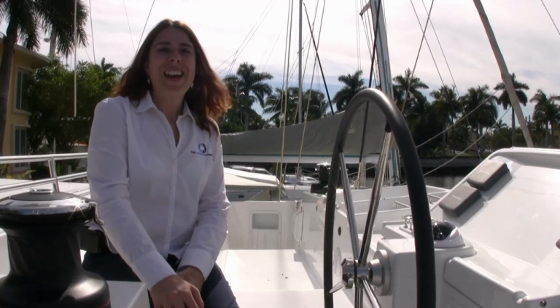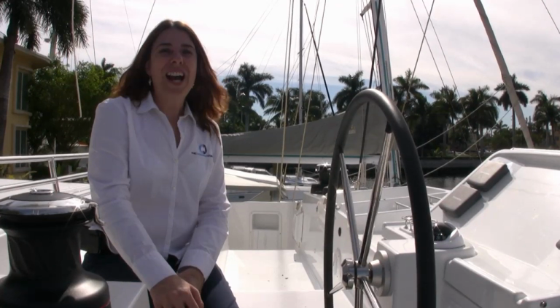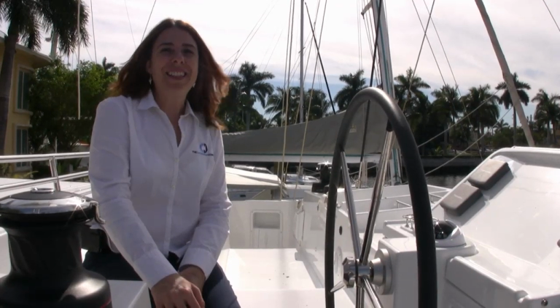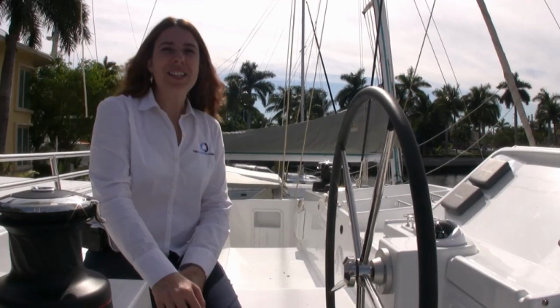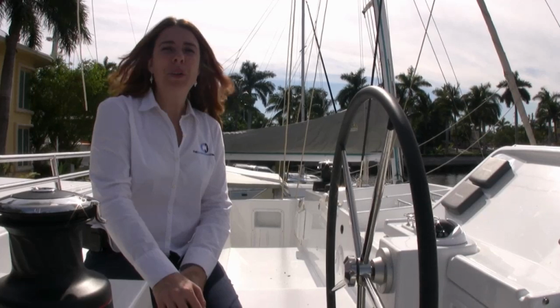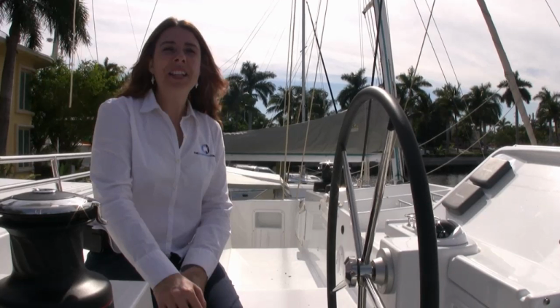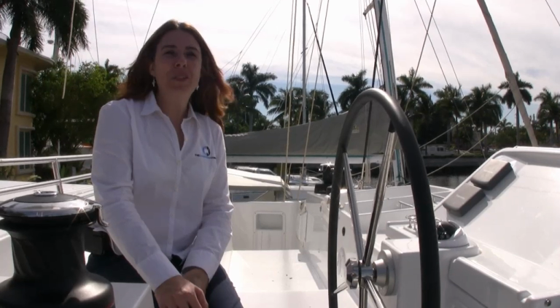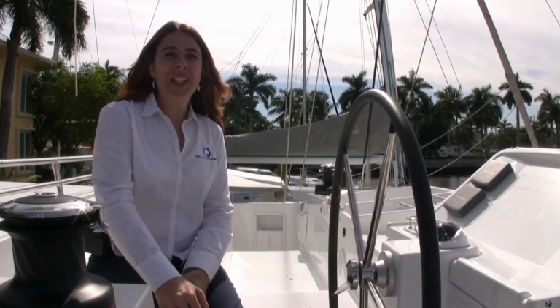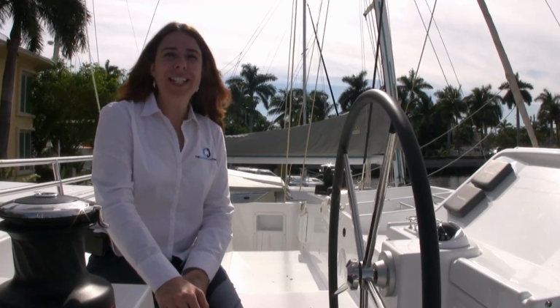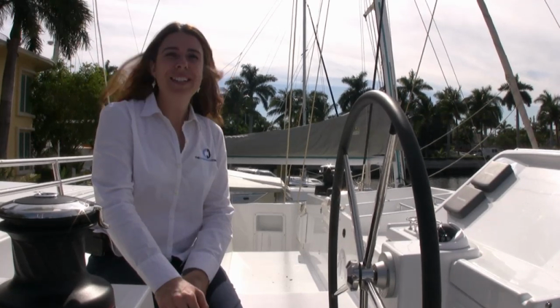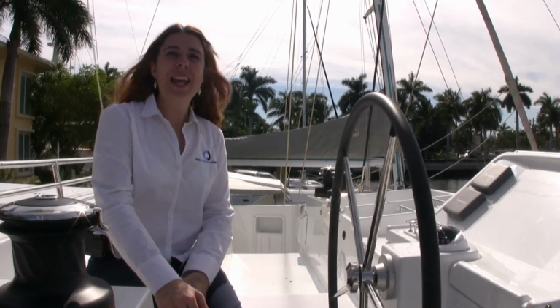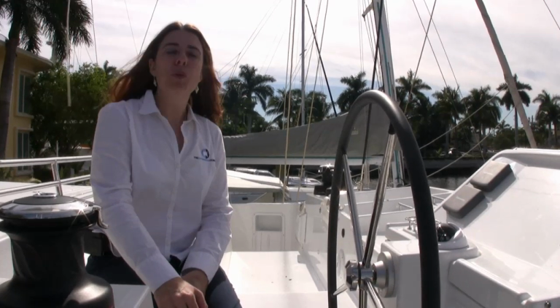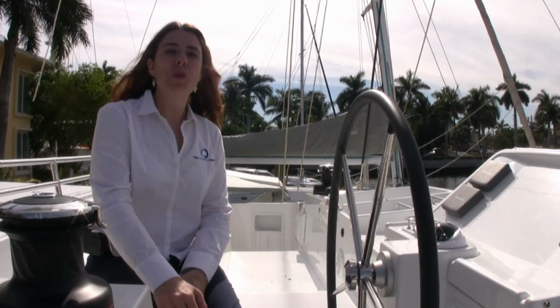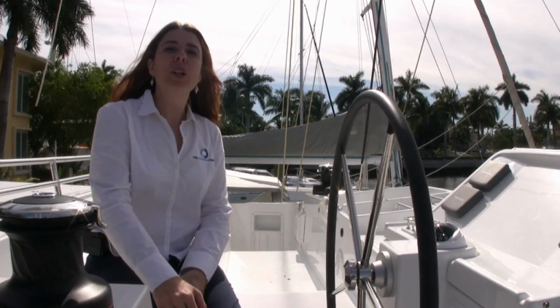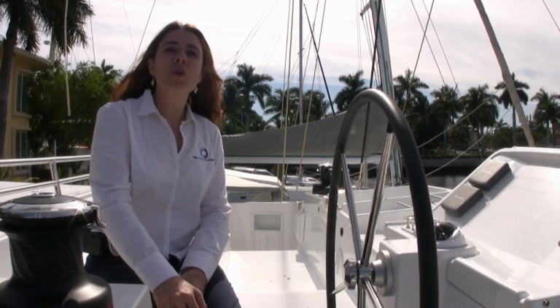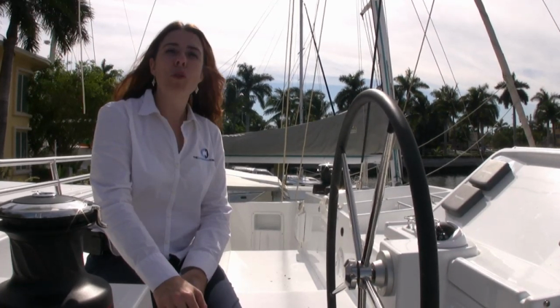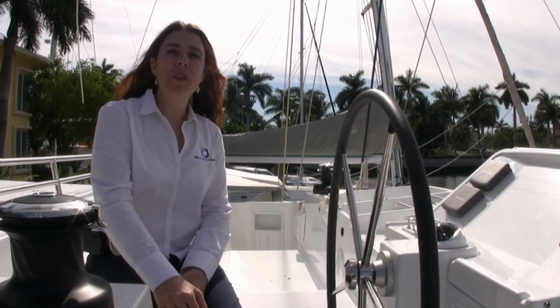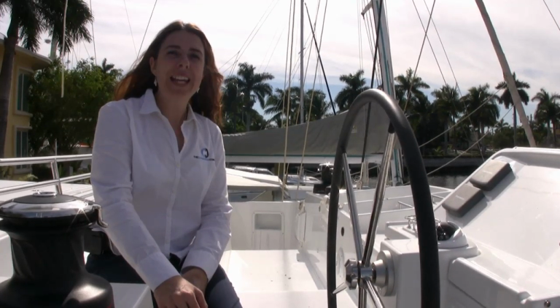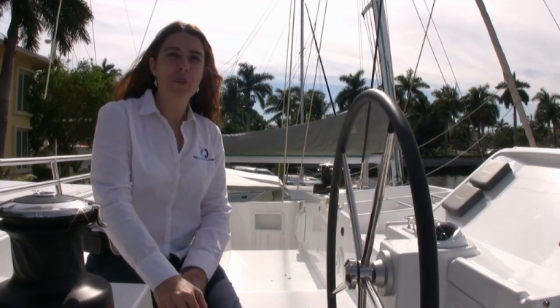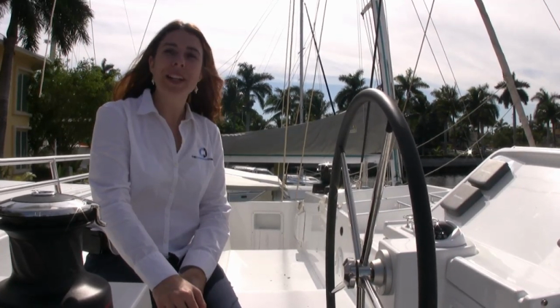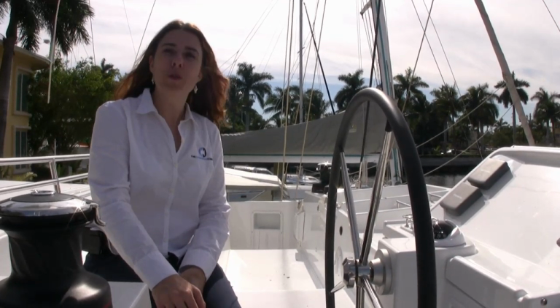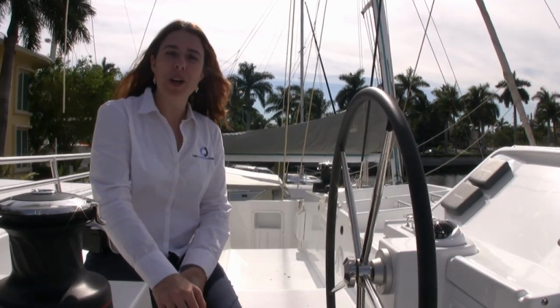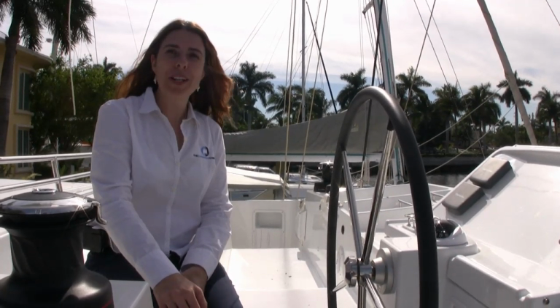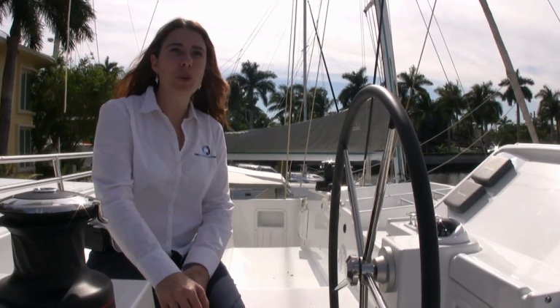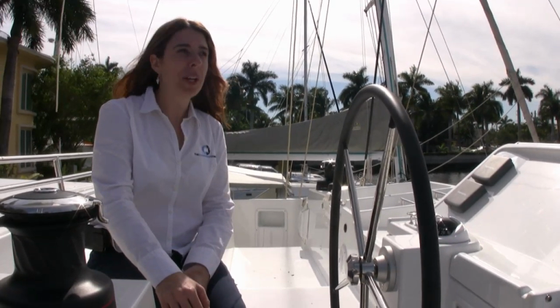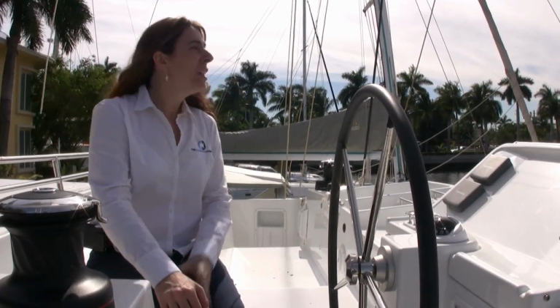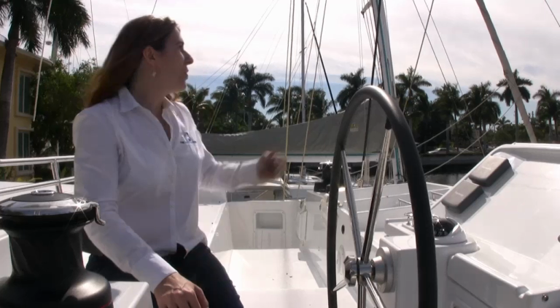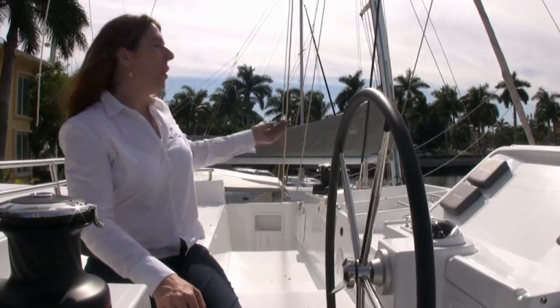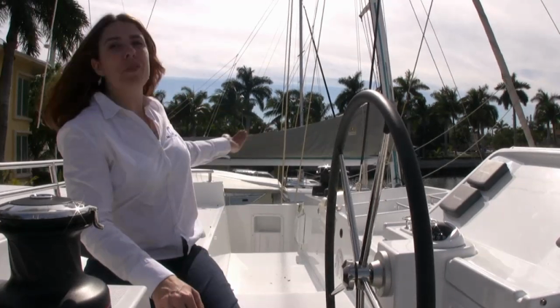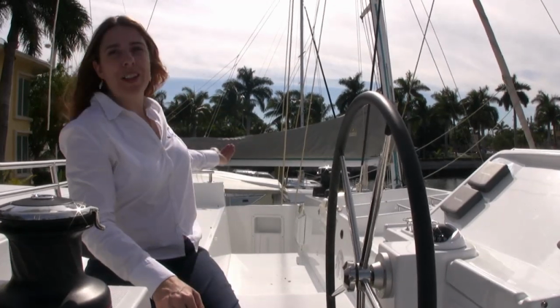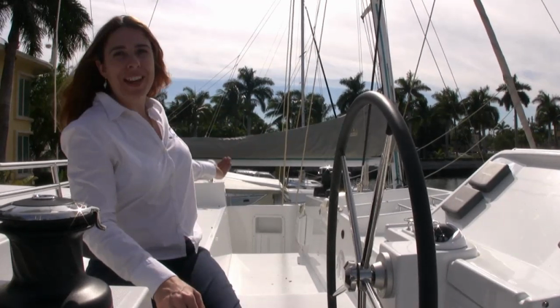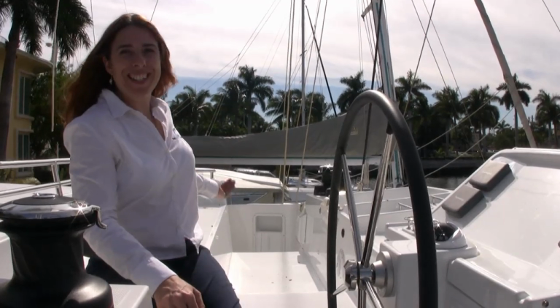Hi, this is Carolyn LaViolette. Today we're aboard the Lagoon 450 Catamaran in Fort Lauderdale, Florida, just off of Isle of Venice.